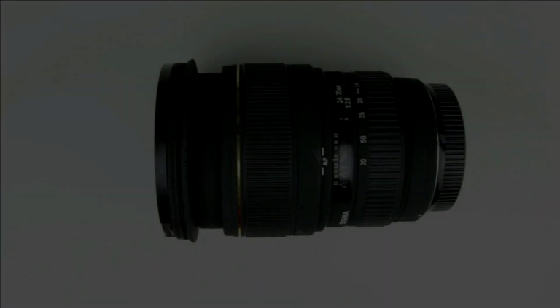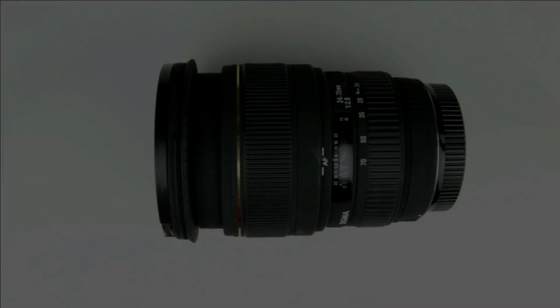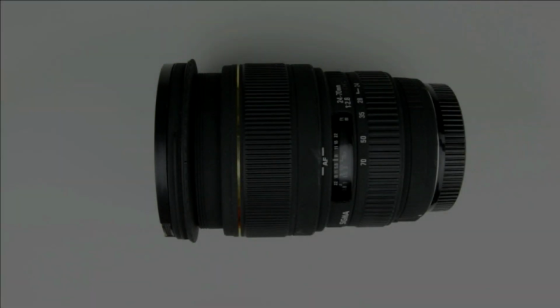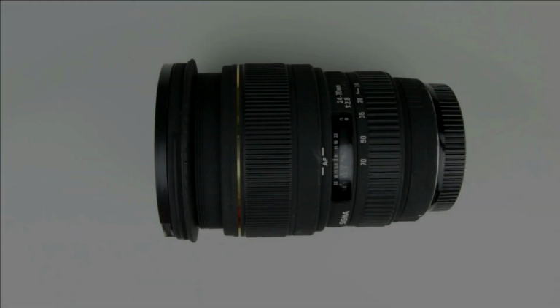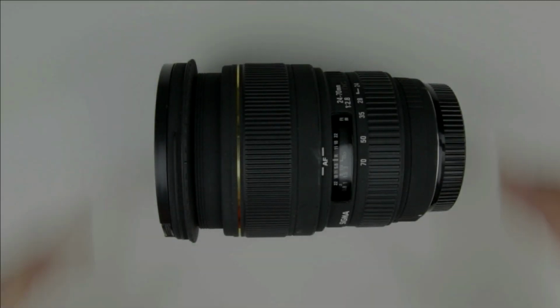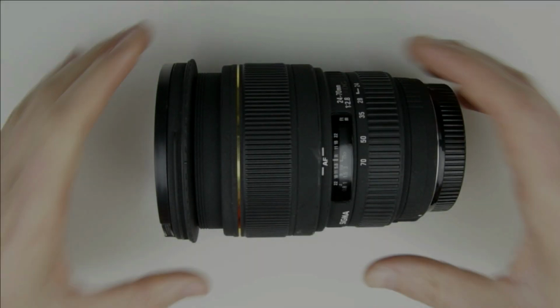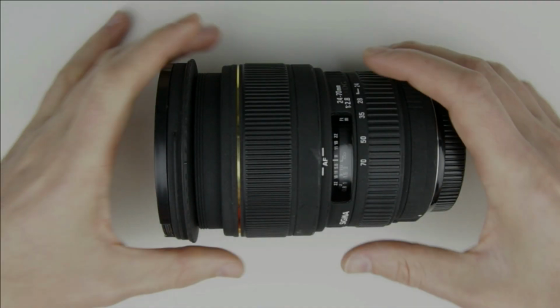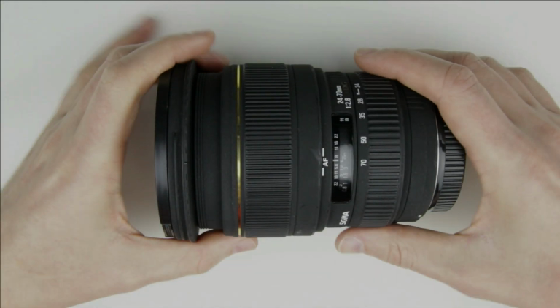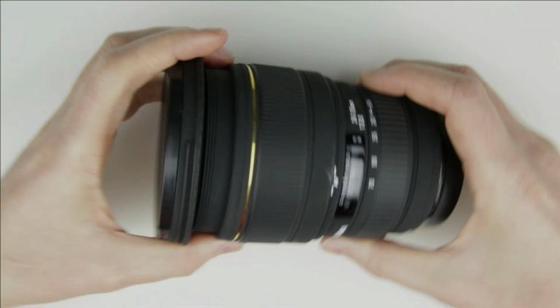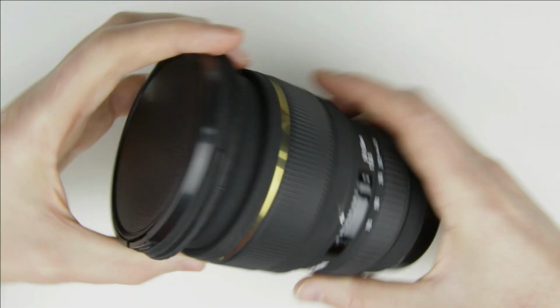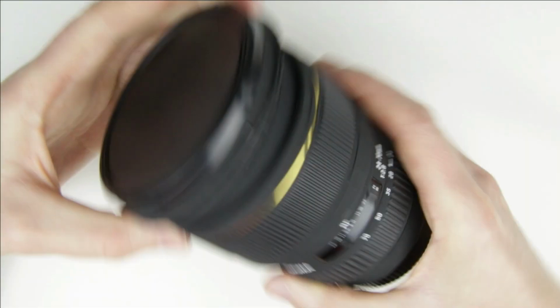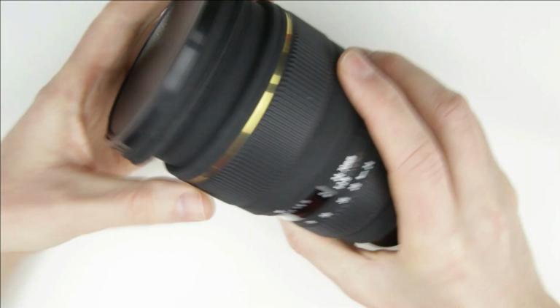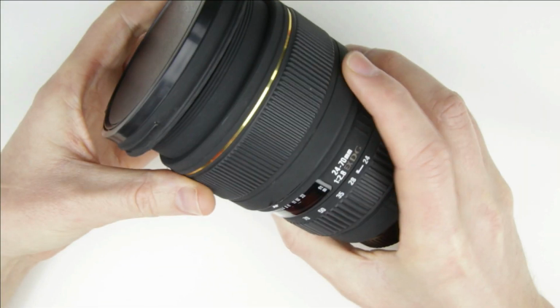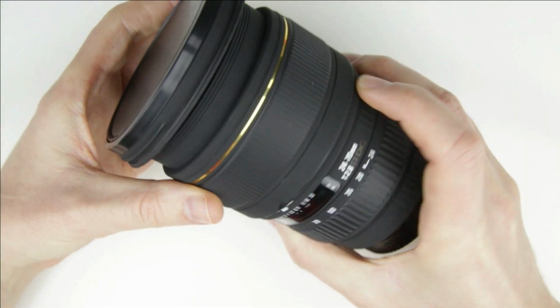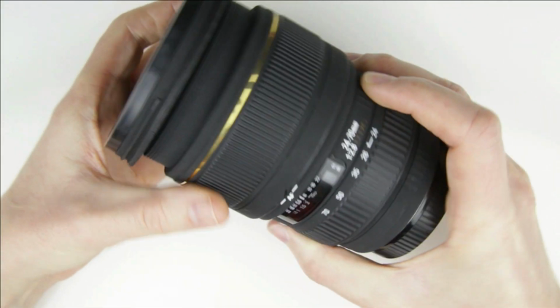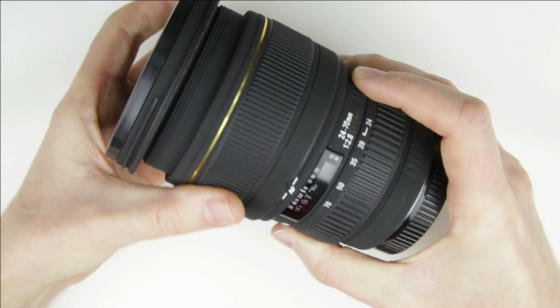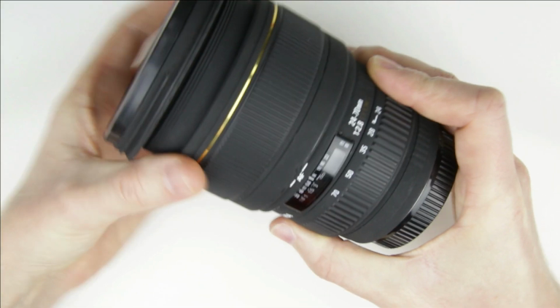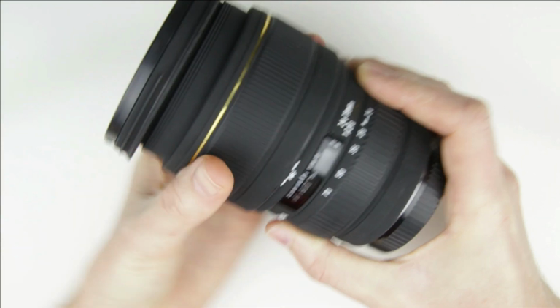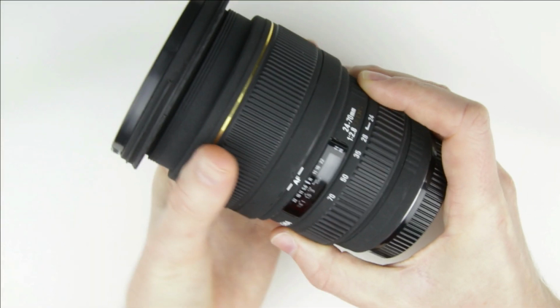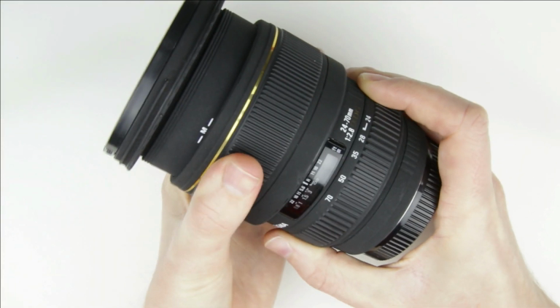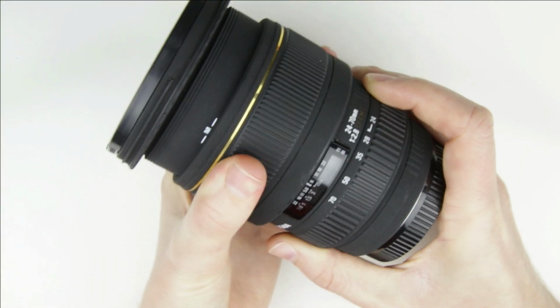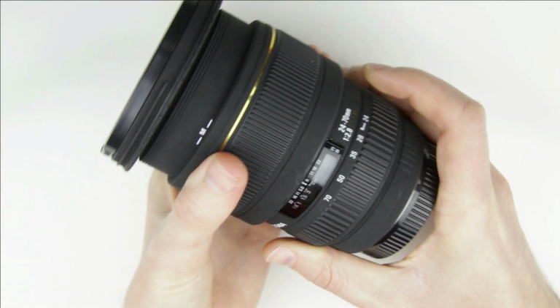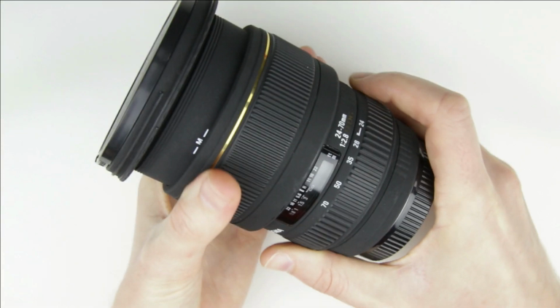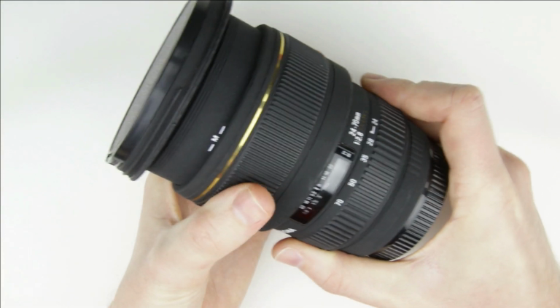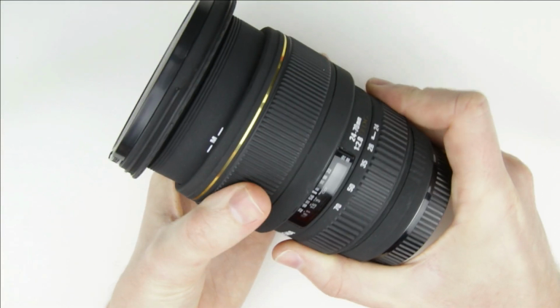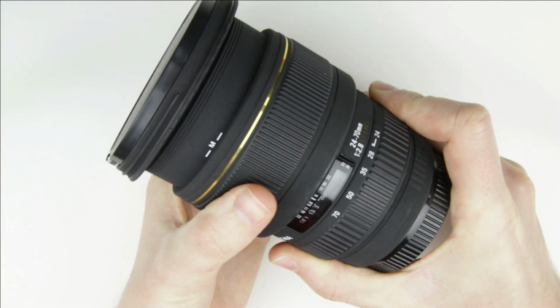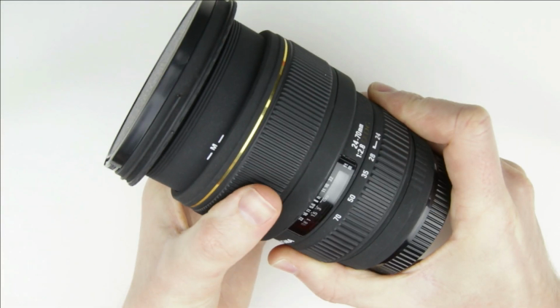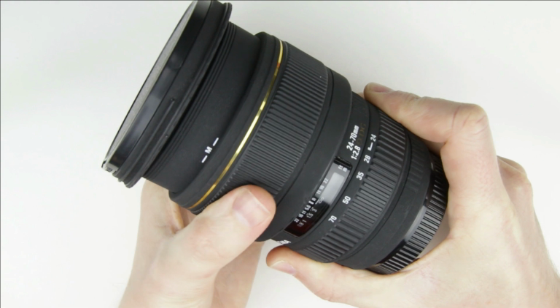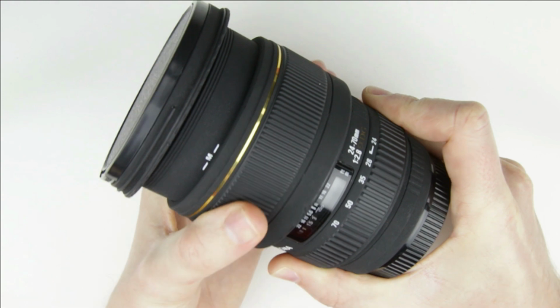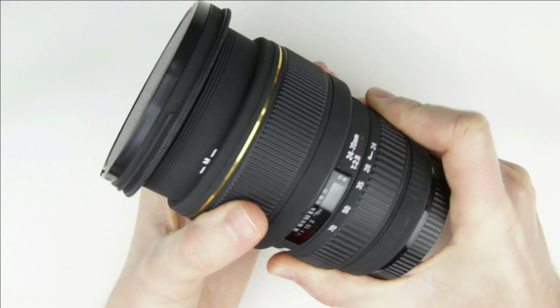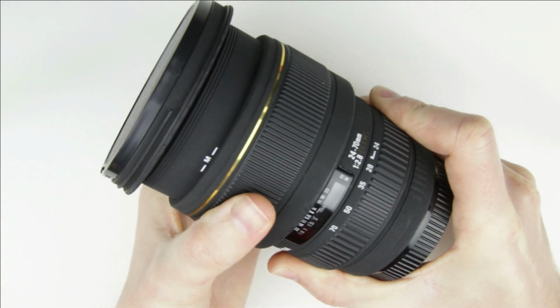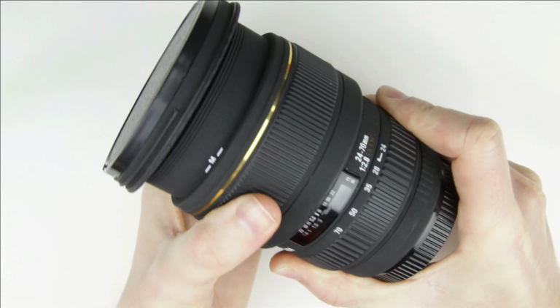This is the lens which has problems with the autofocusing. As you can see the focus is stuck.